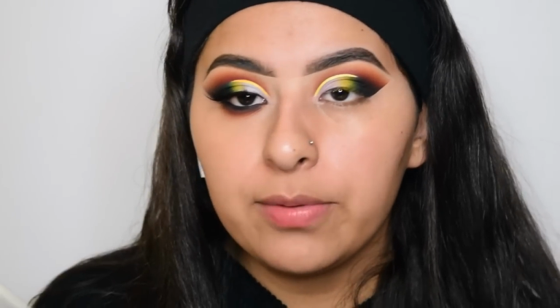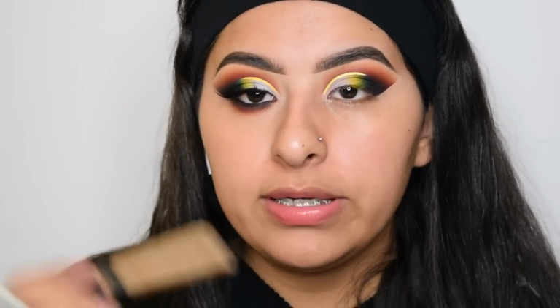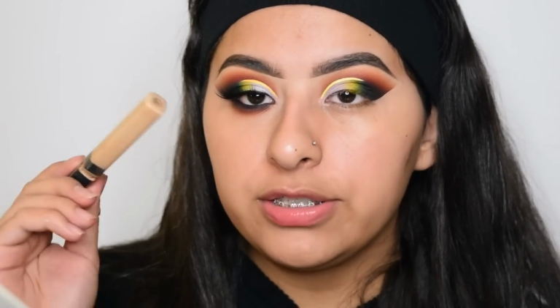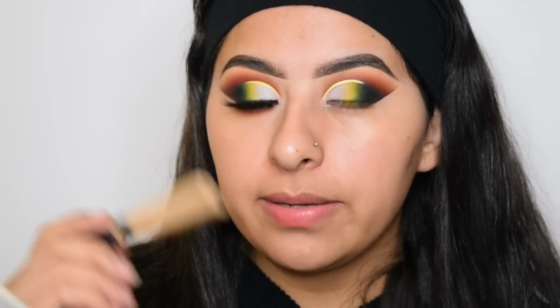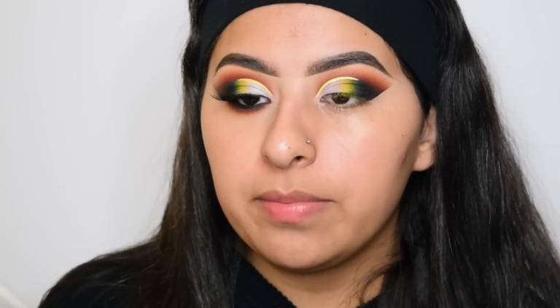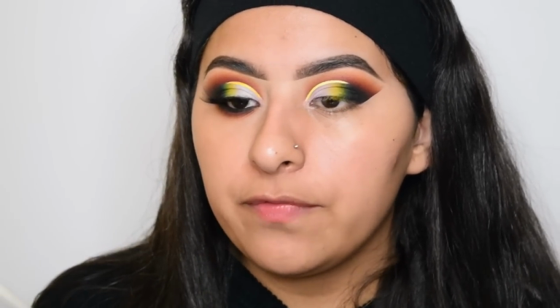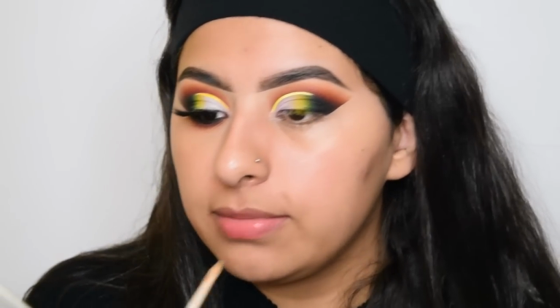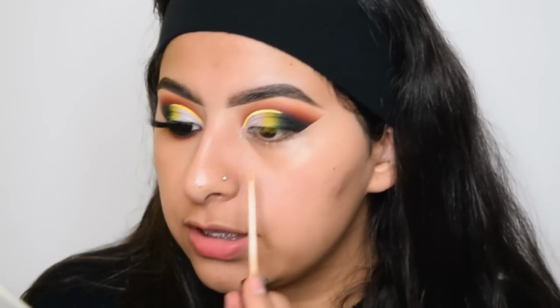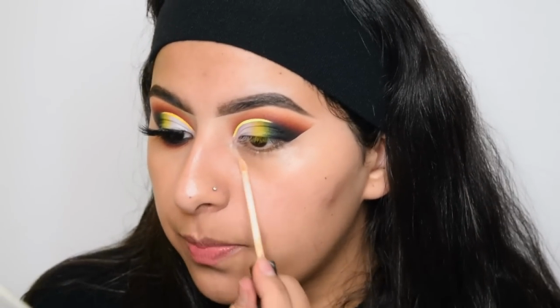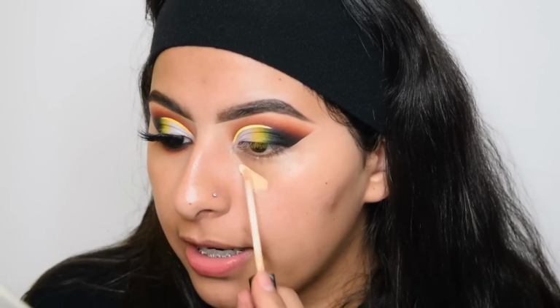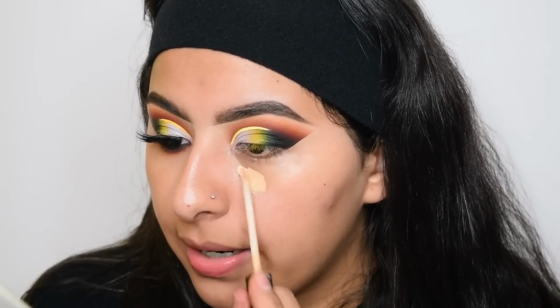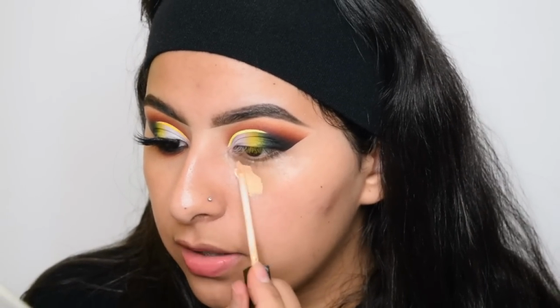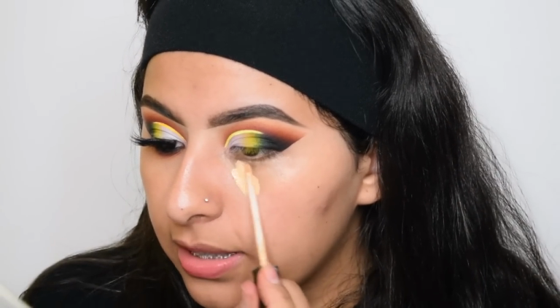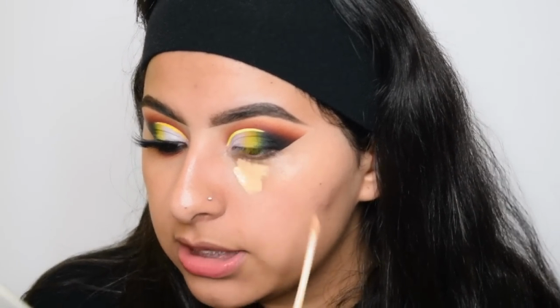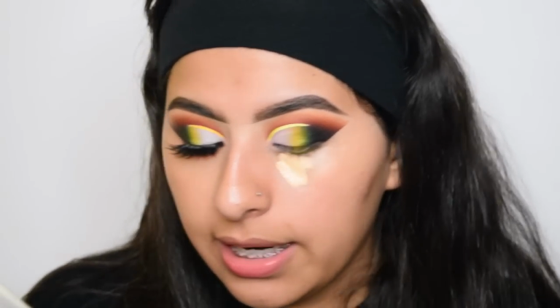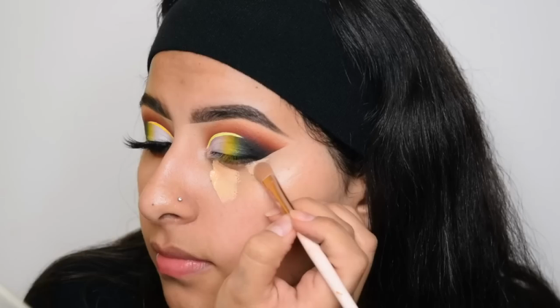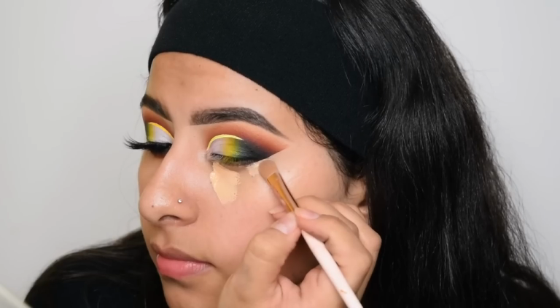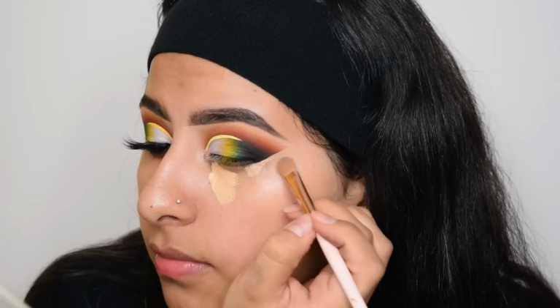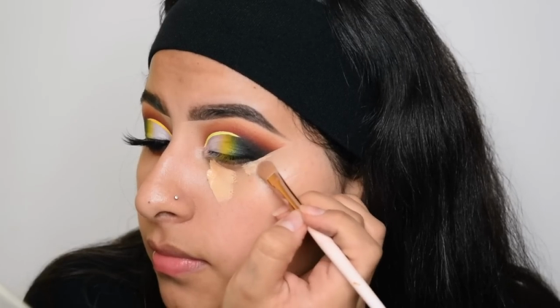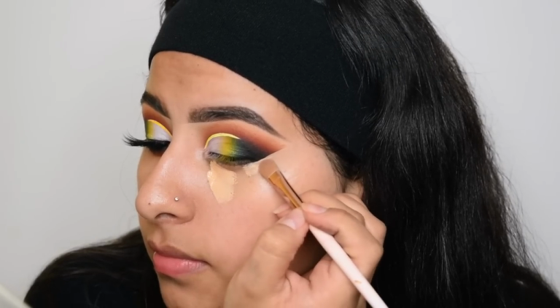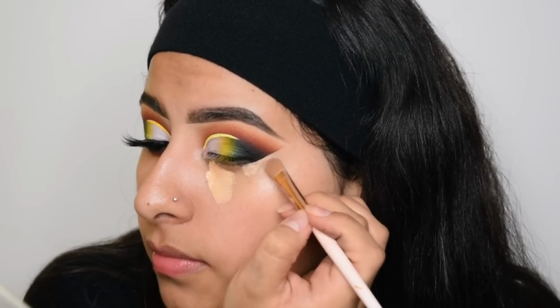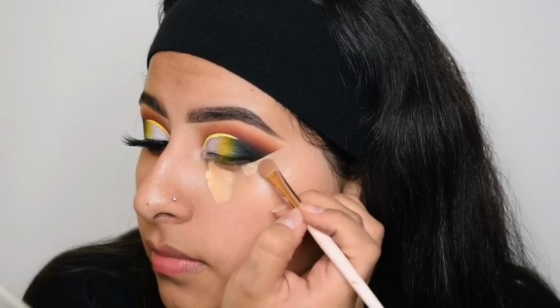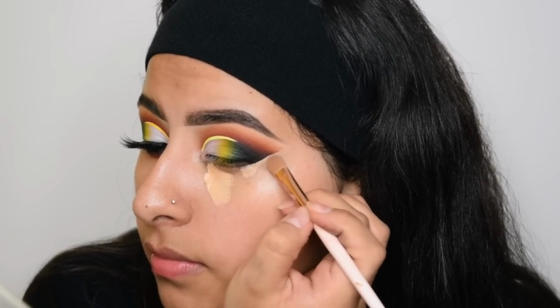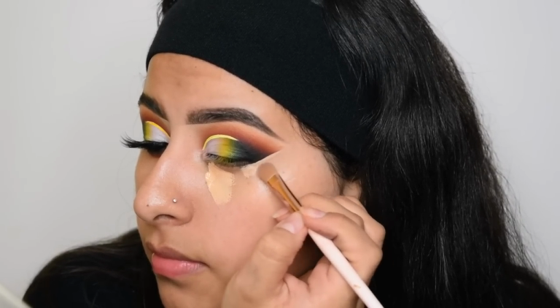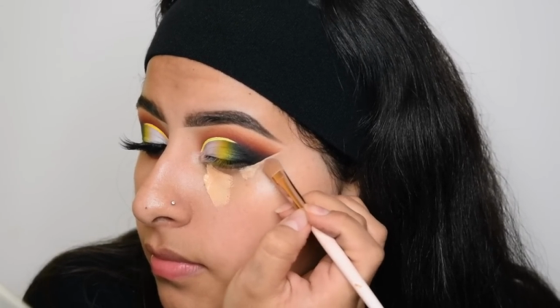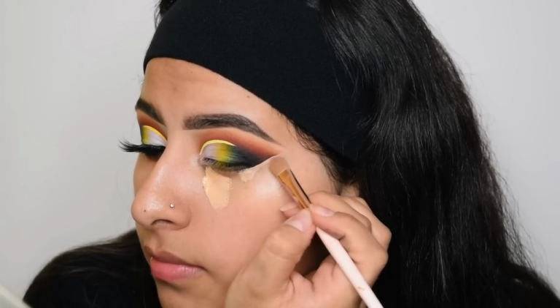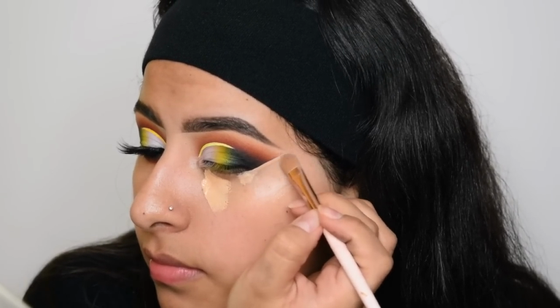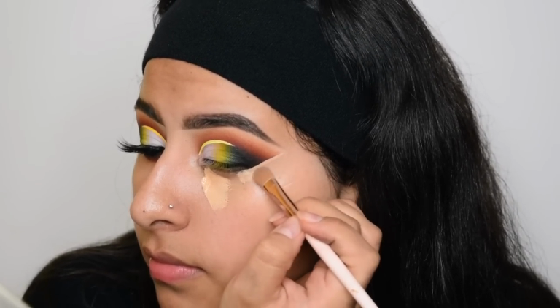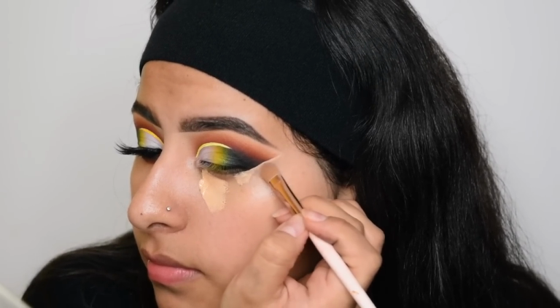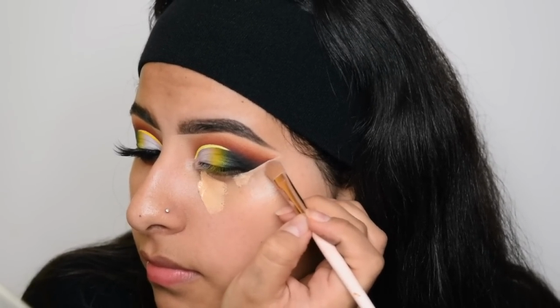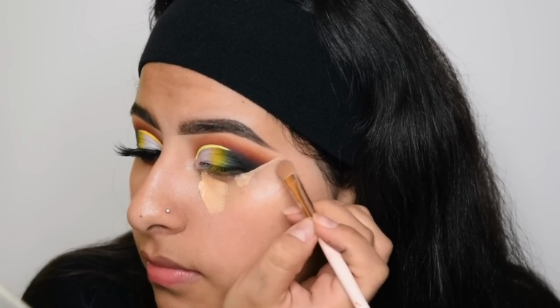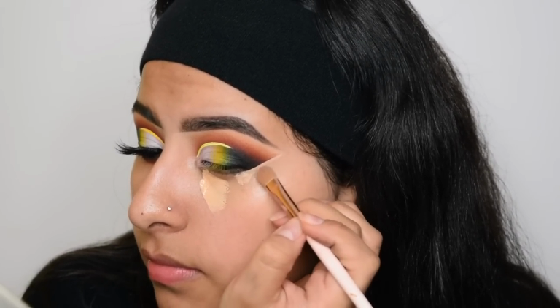Now I'm going to use my Maybelline Fit Me to prime my lower lash line. I'm also going to use a flat brush to clean up the shadow.